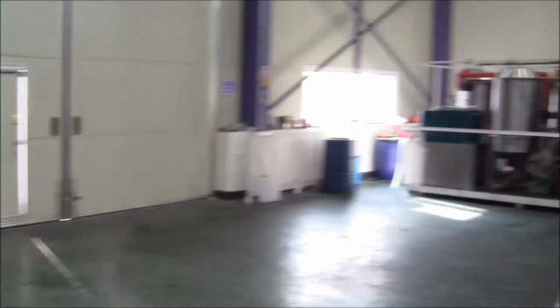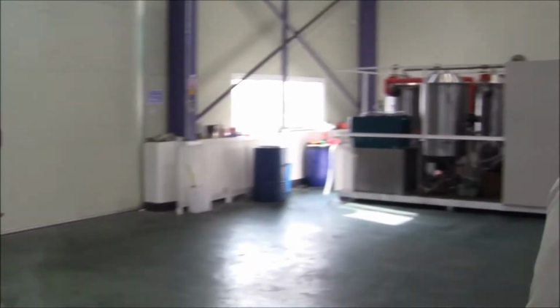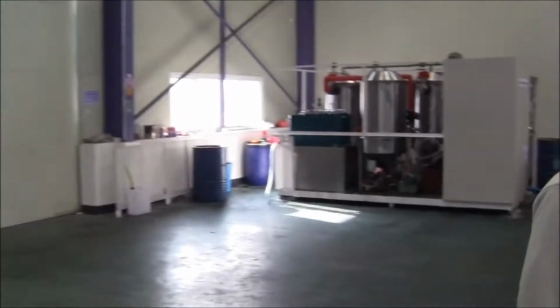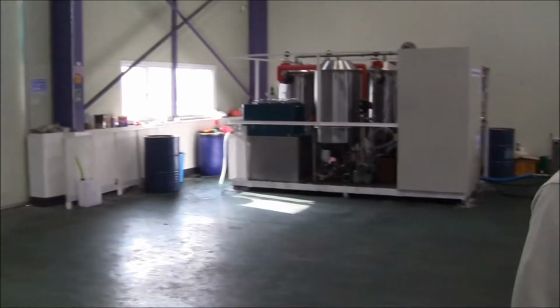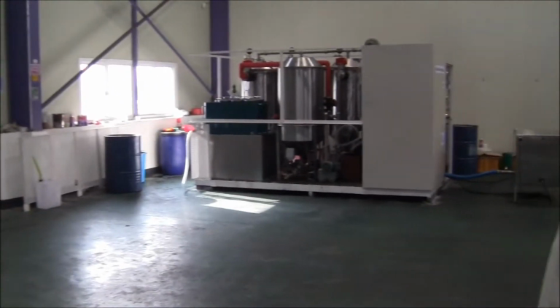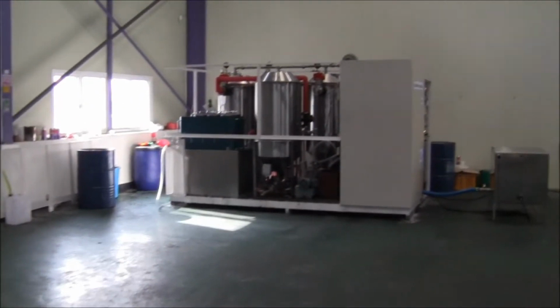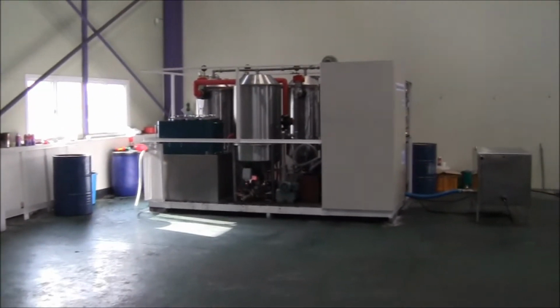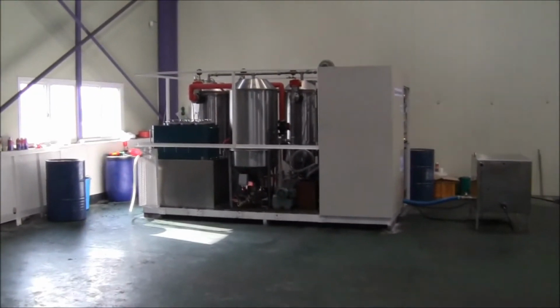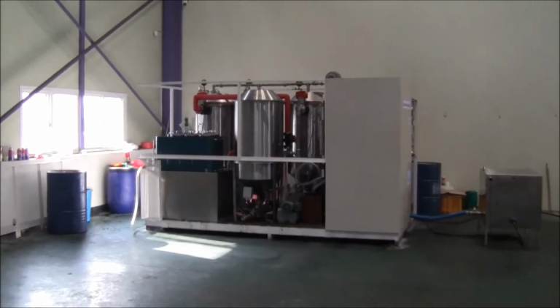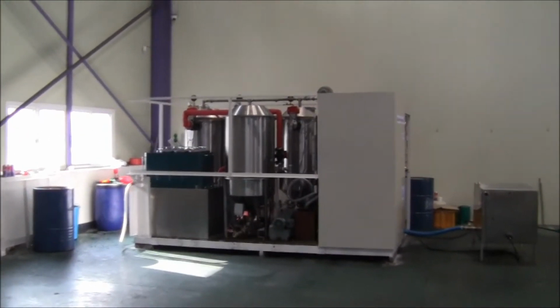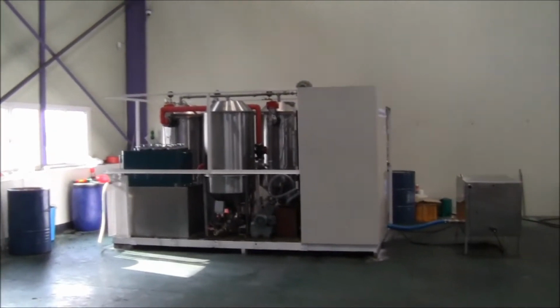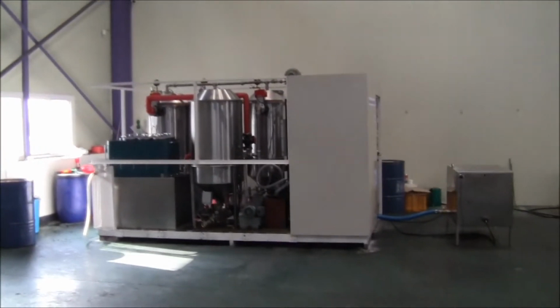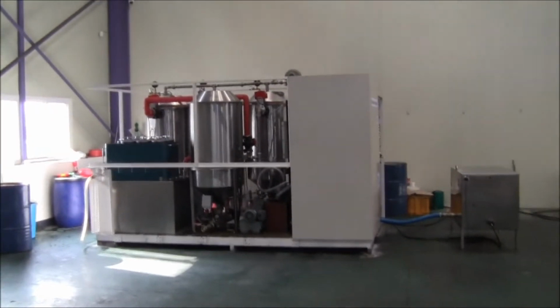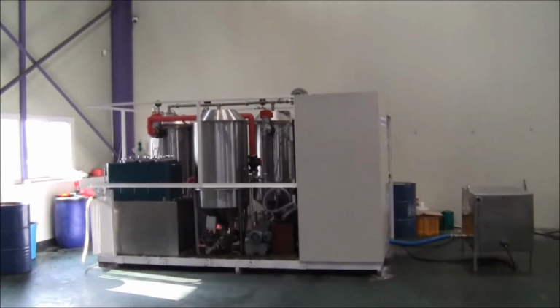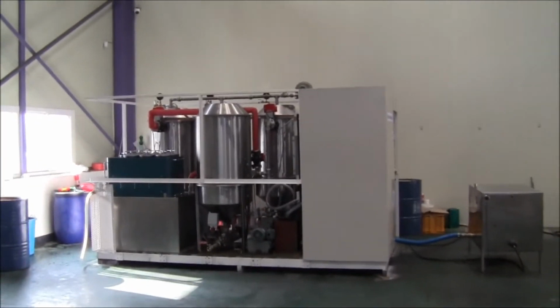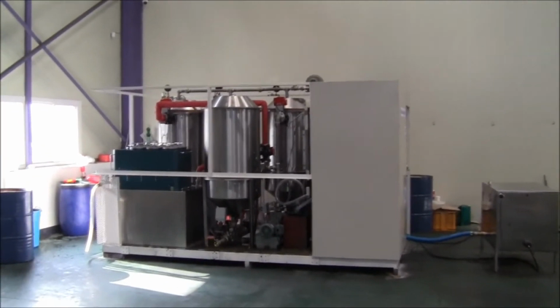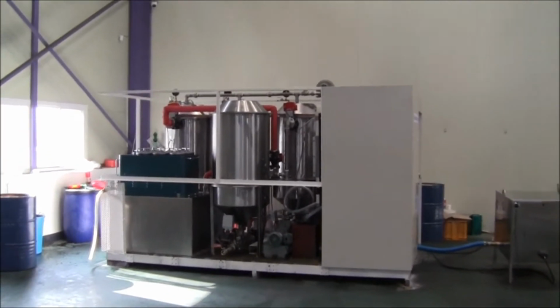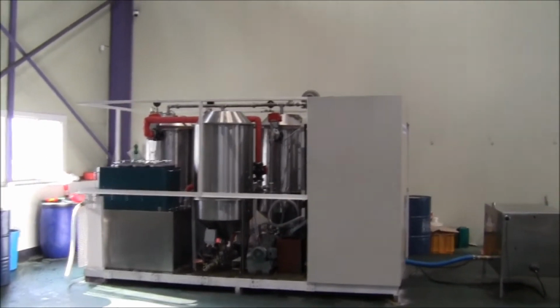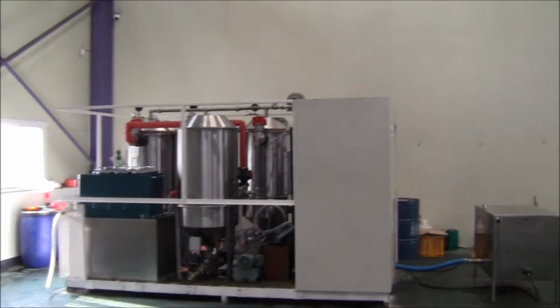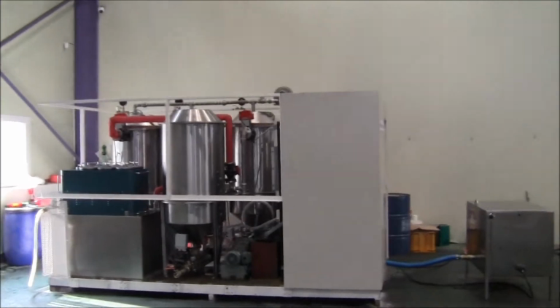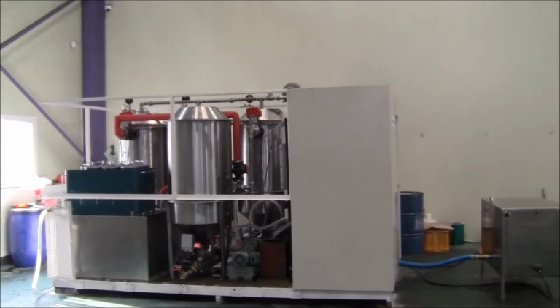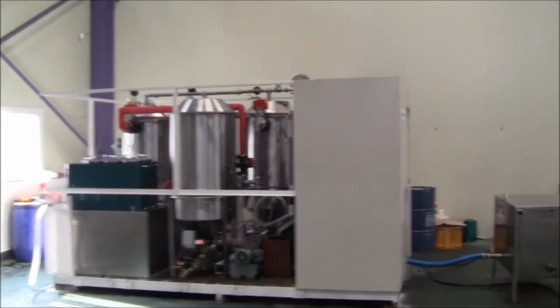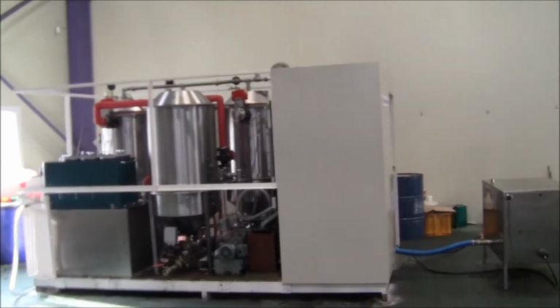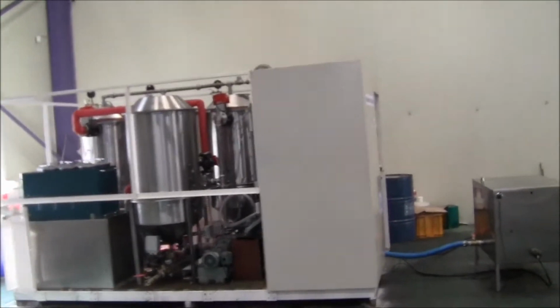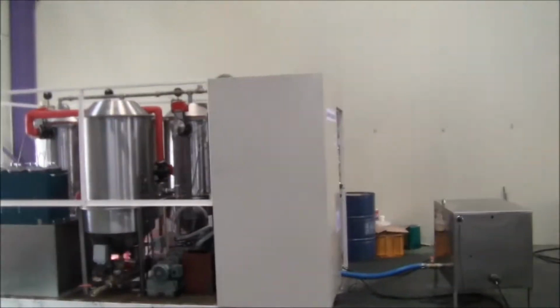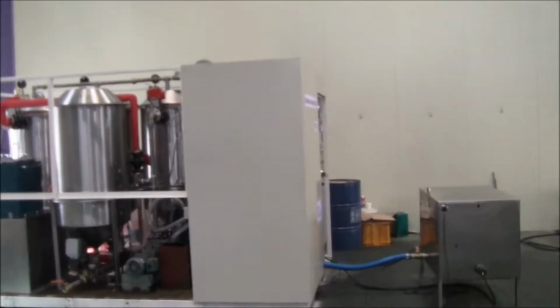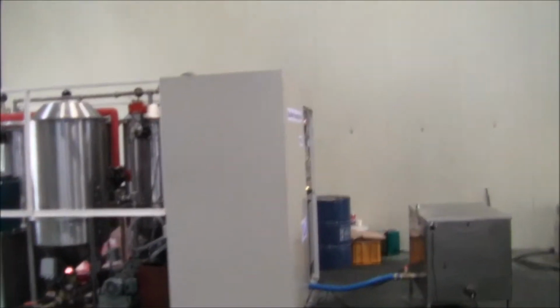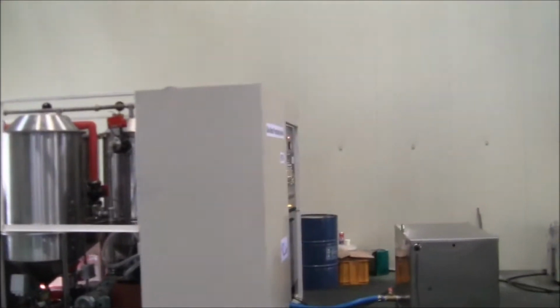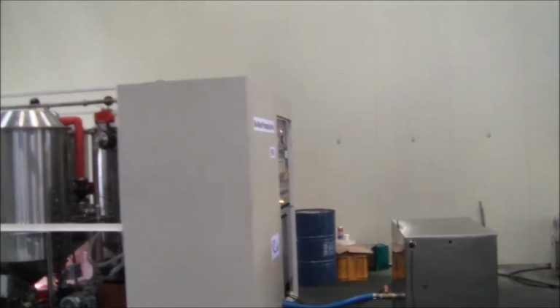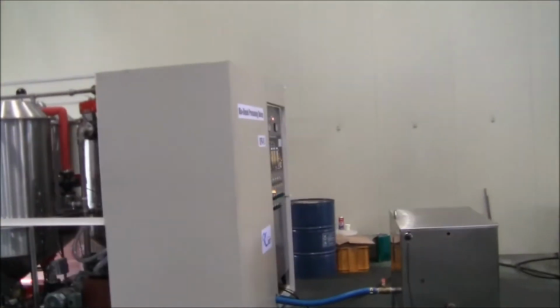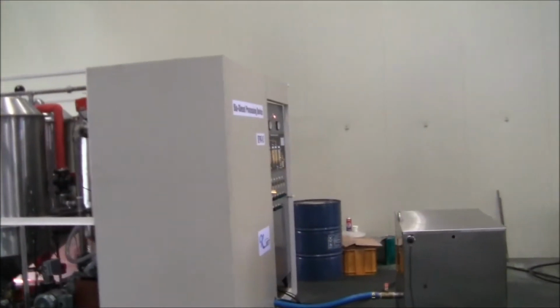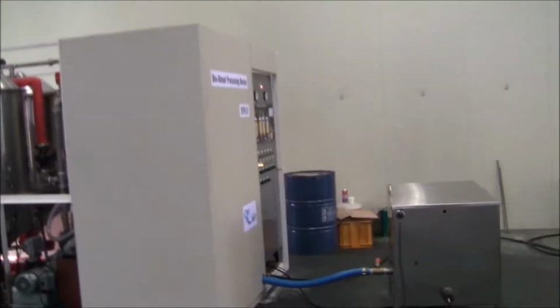As we move this way, here's our NPW biodiesel processing unit.